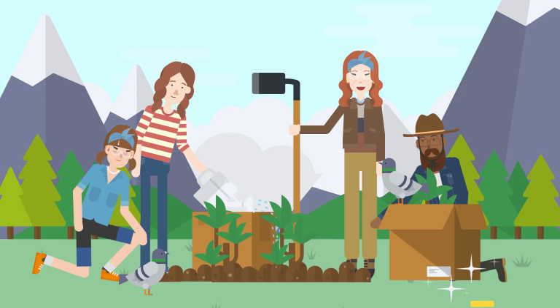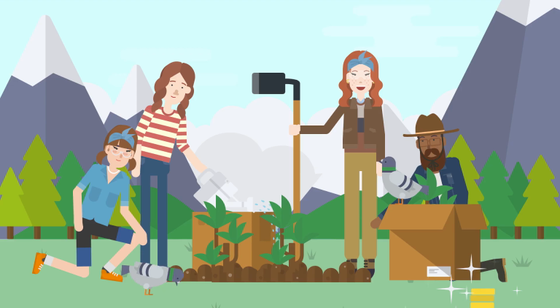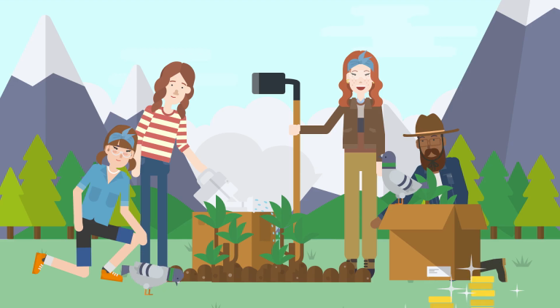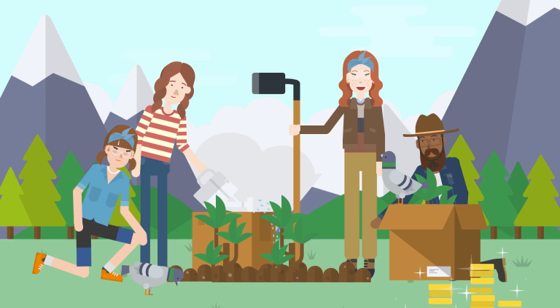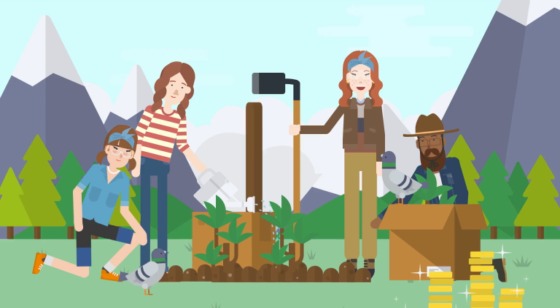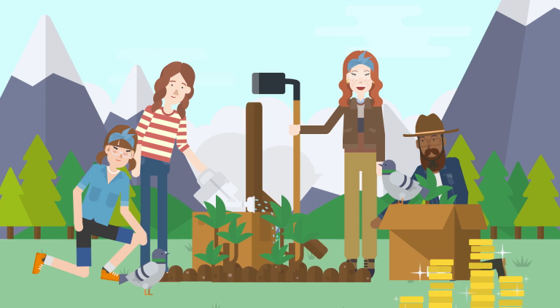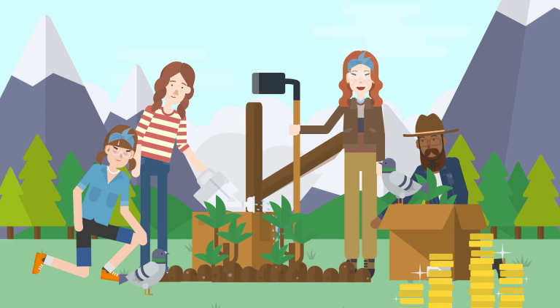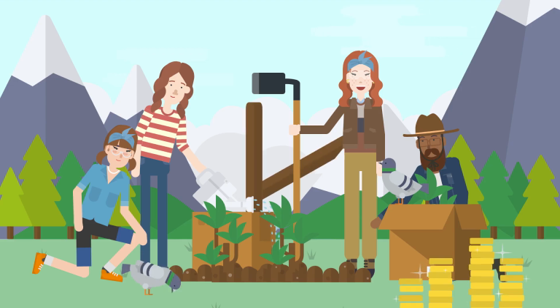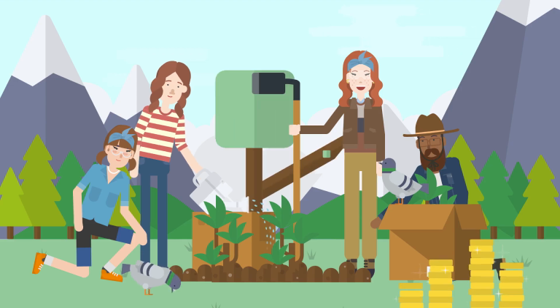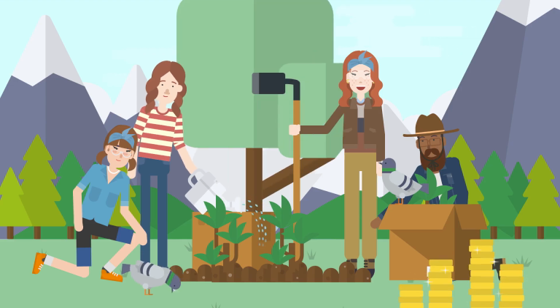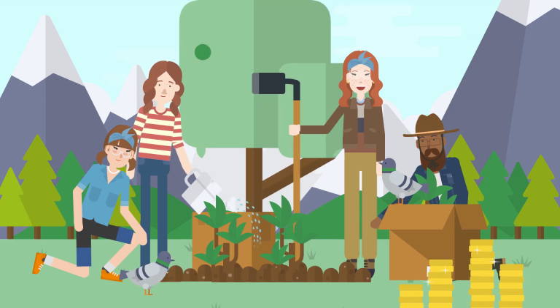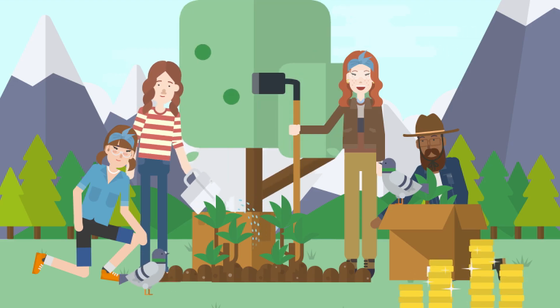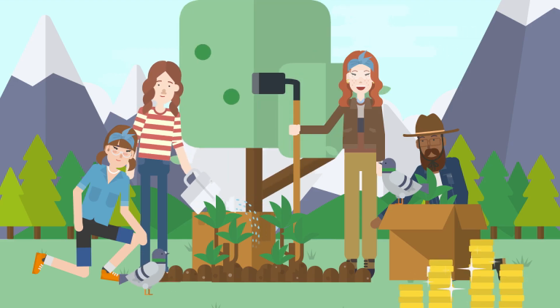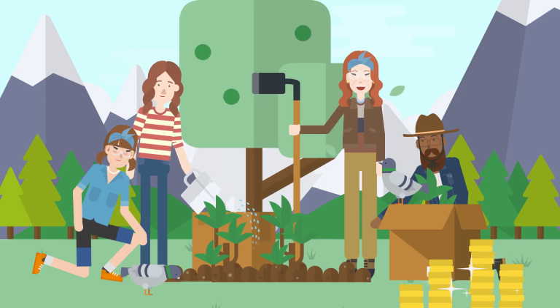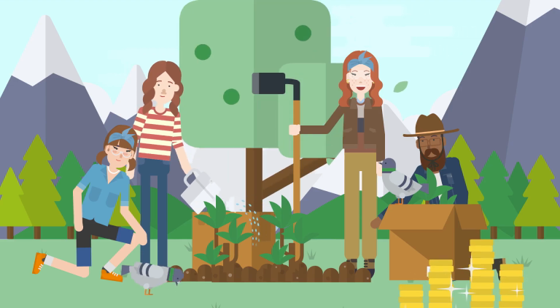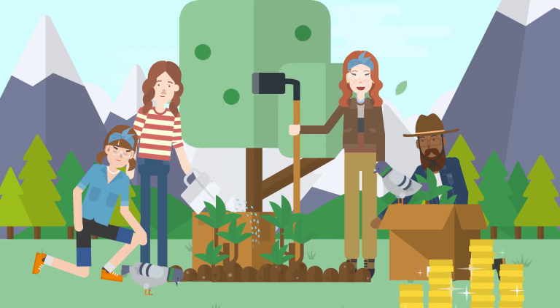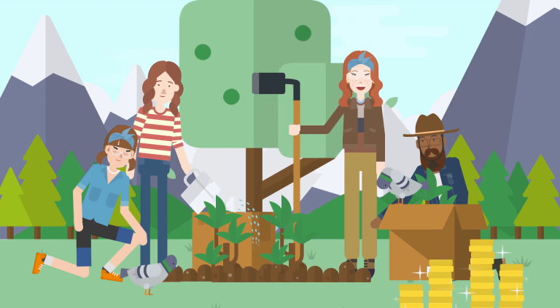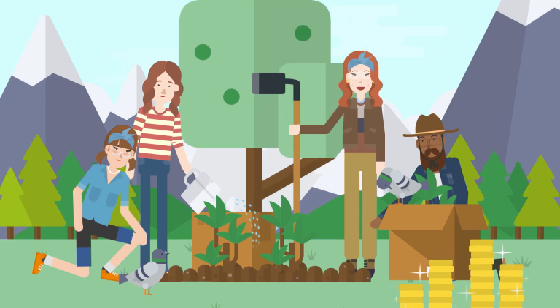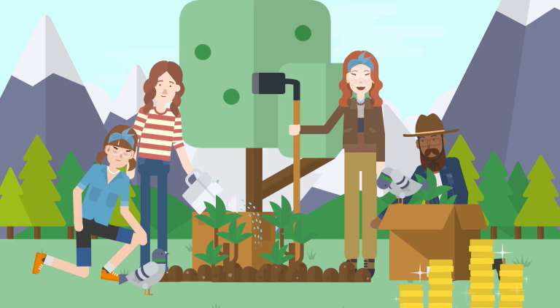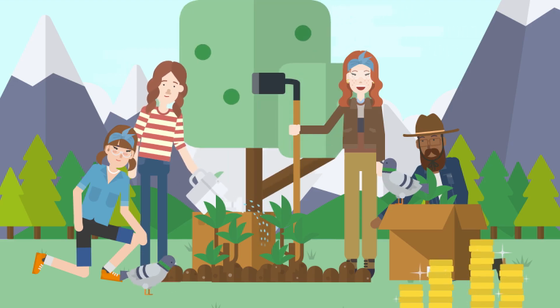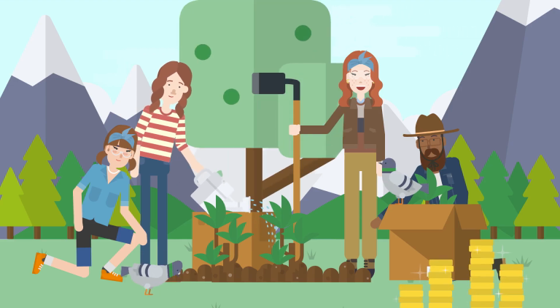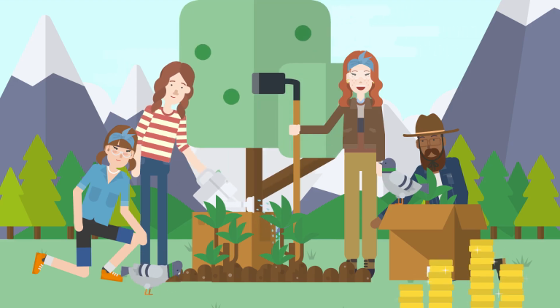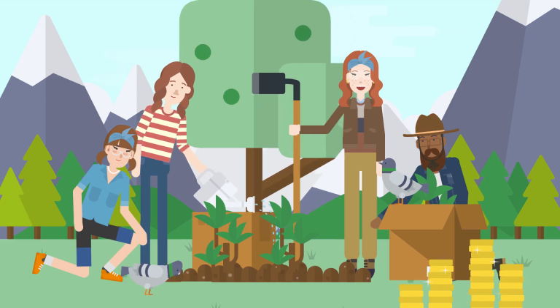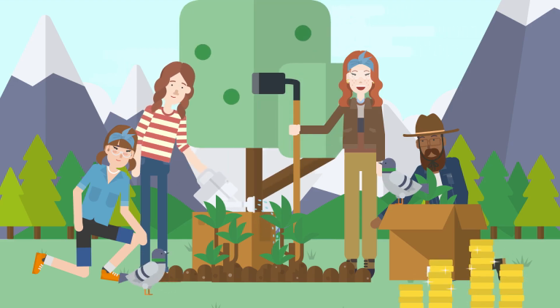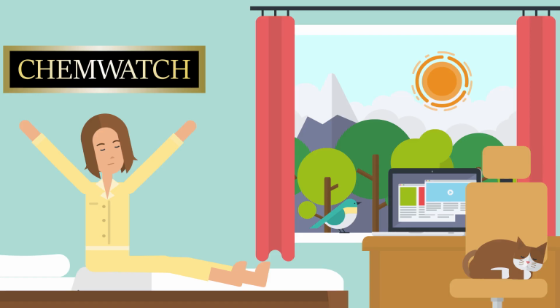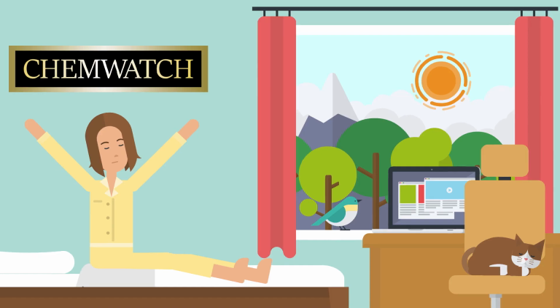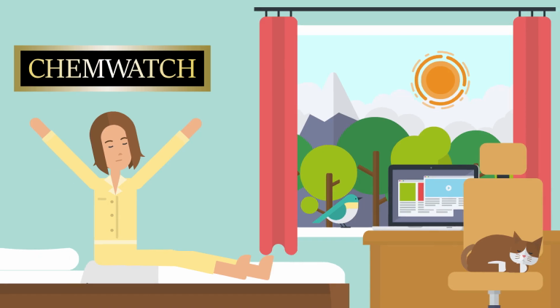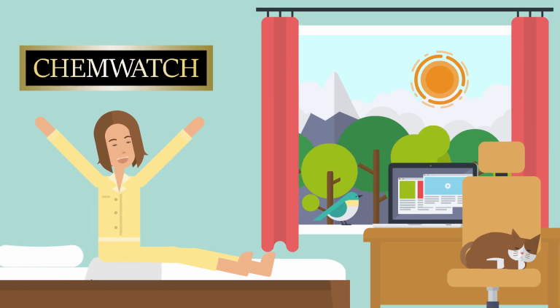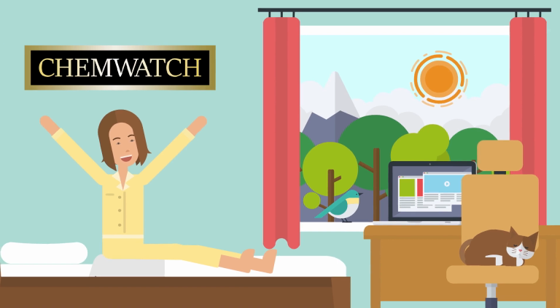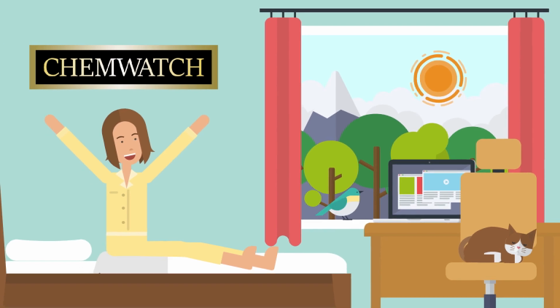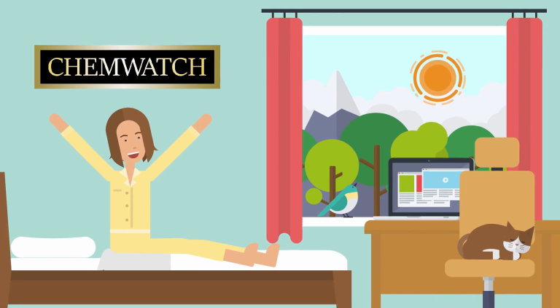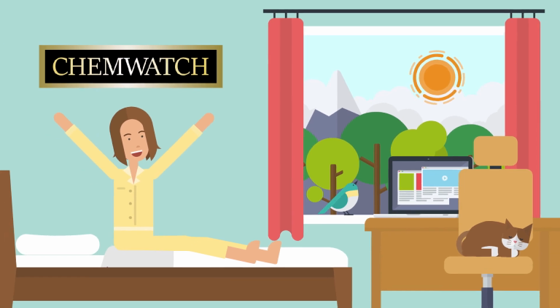Join the sustainability movement with Chemwatch. Thank you.